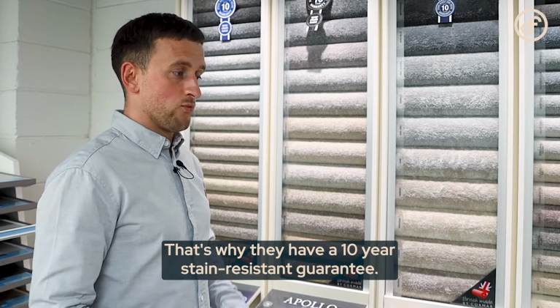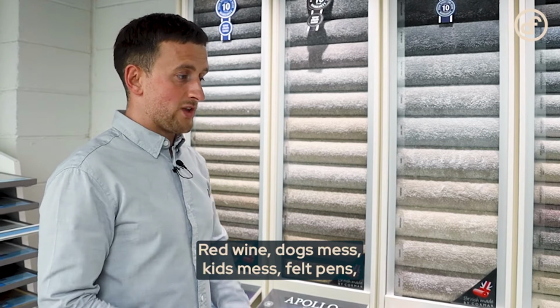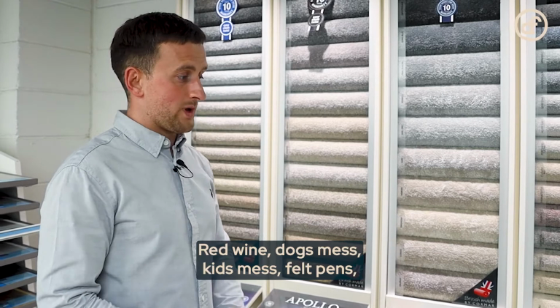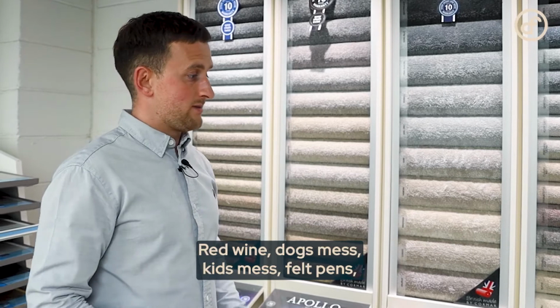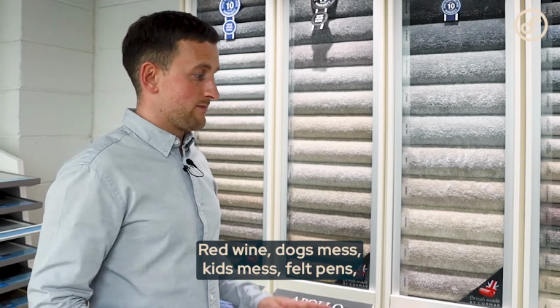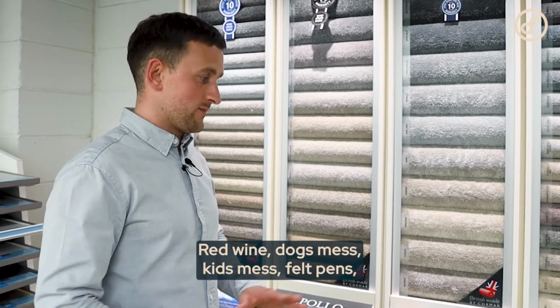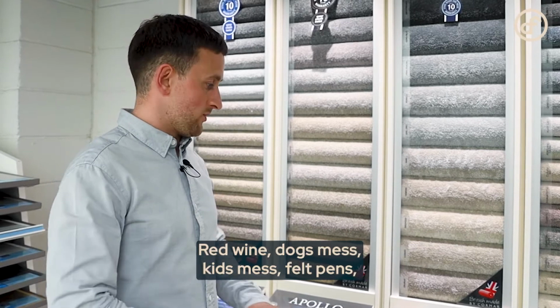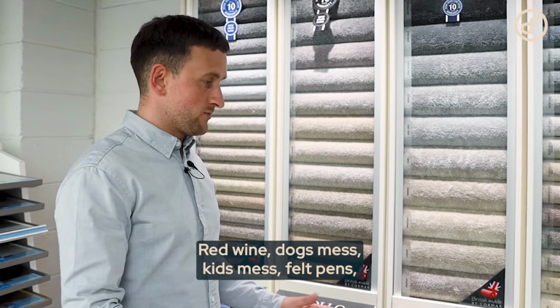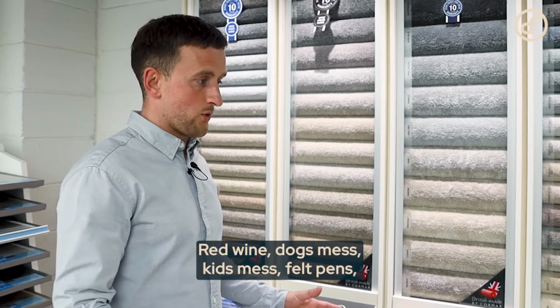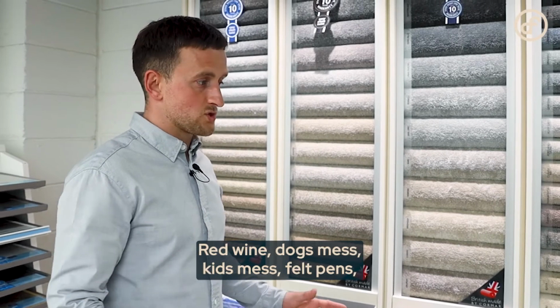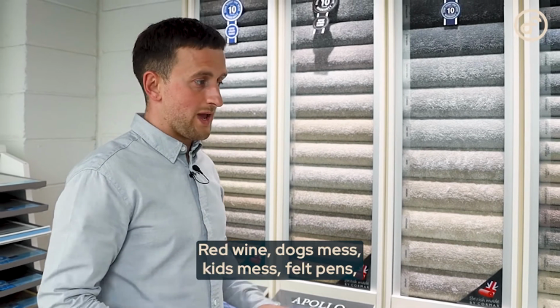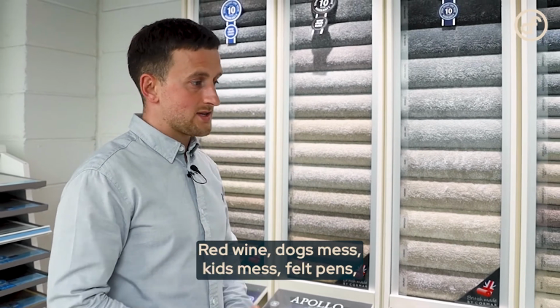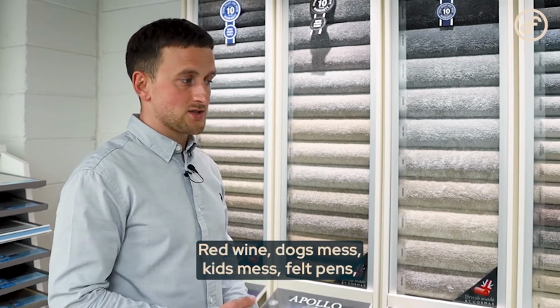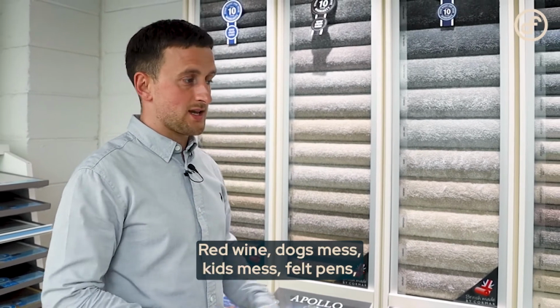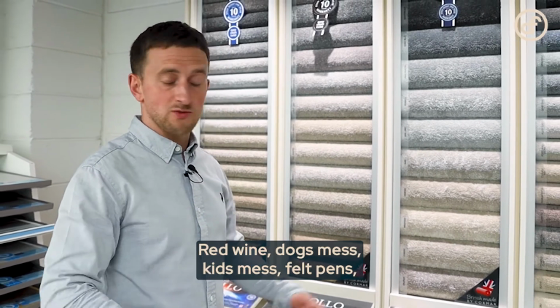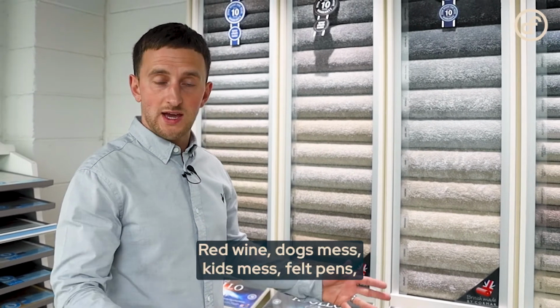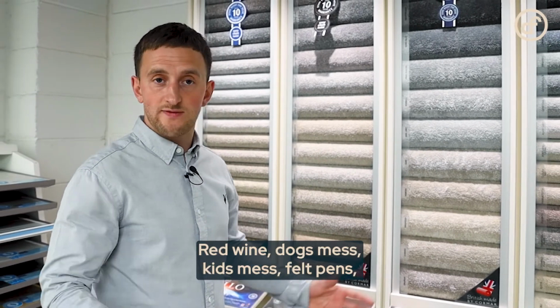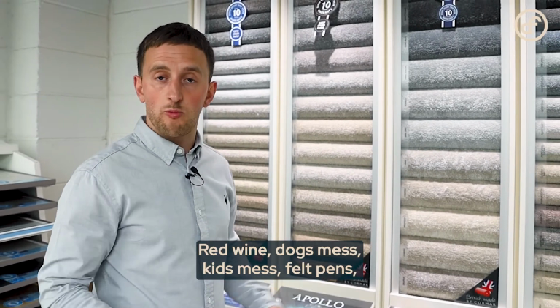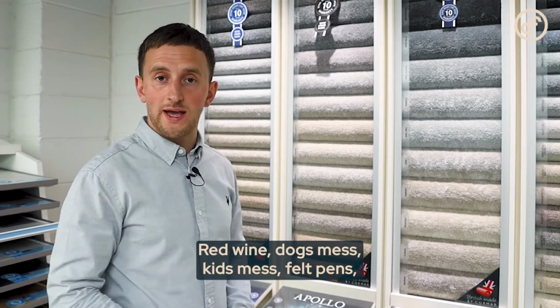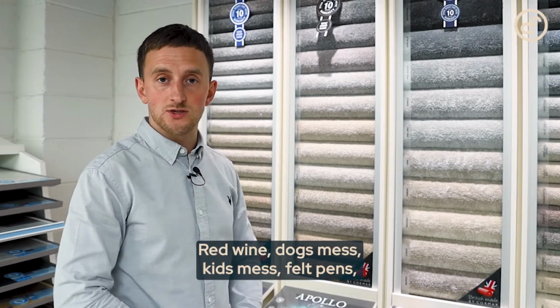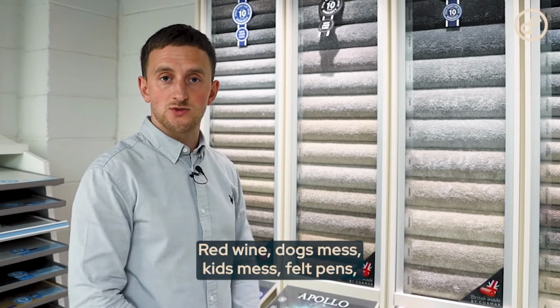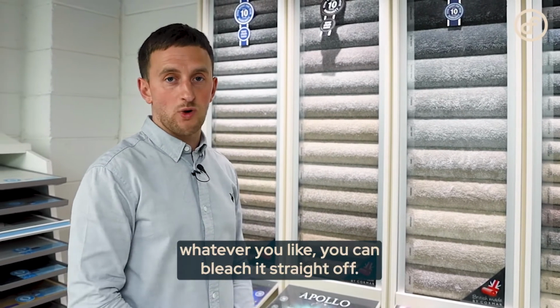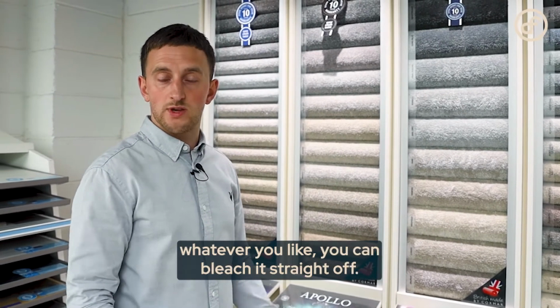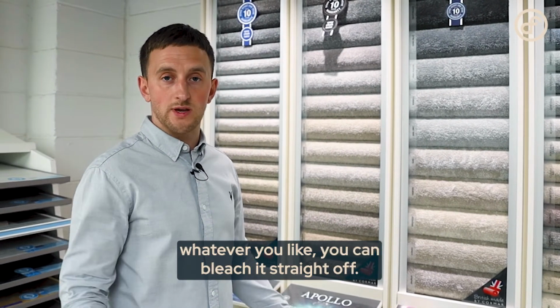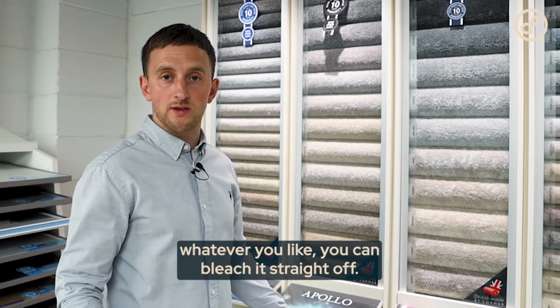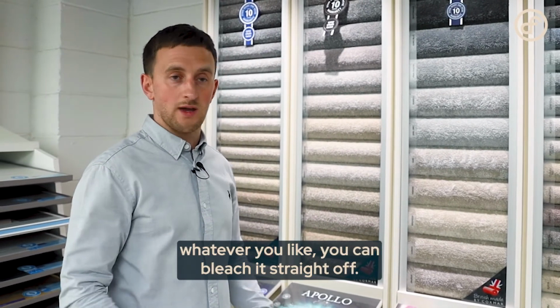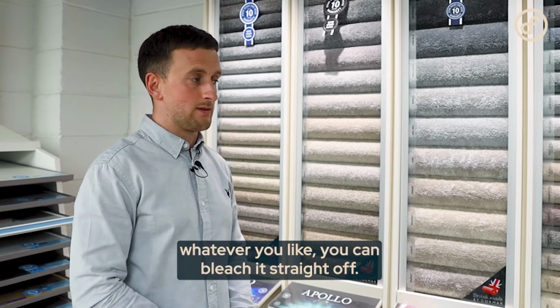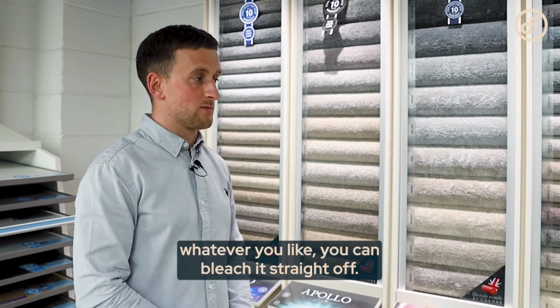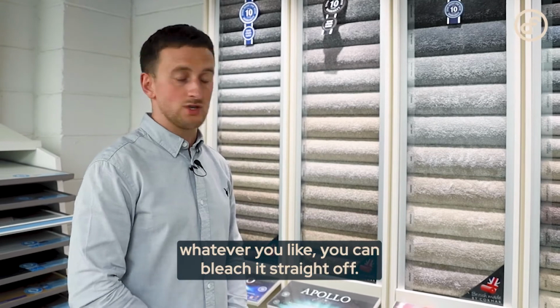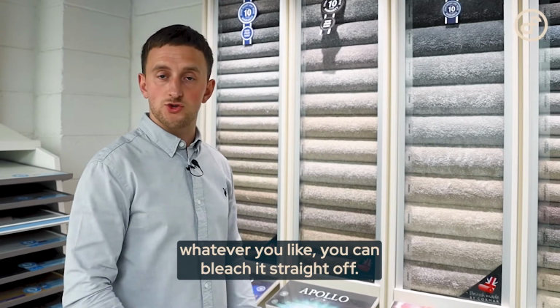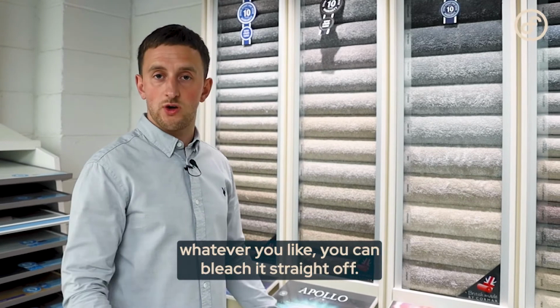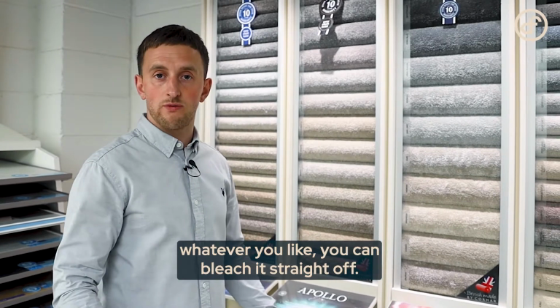Red wine, dog mess, kids' mess, felt pens — whatever you like, you can bleach it straight off.